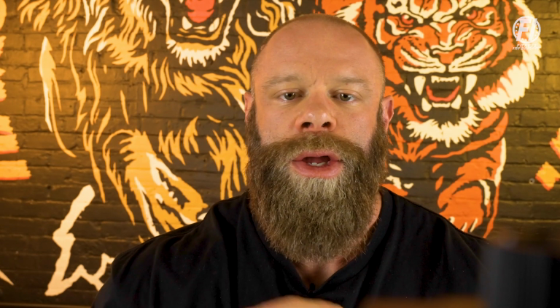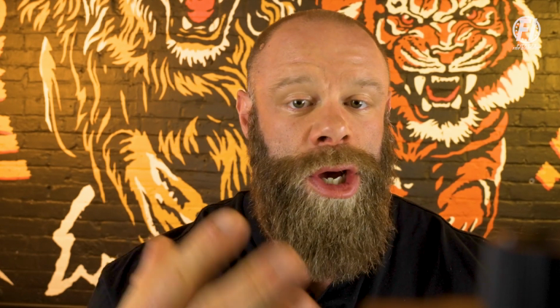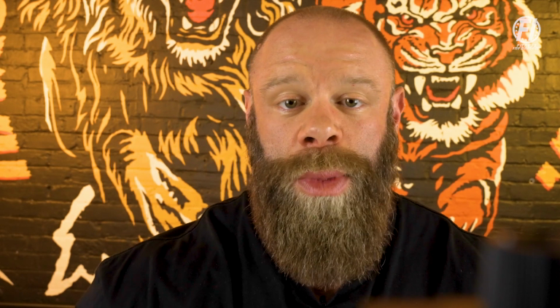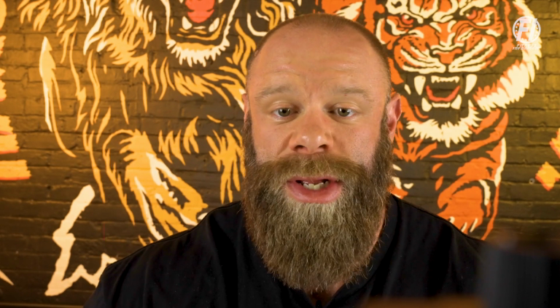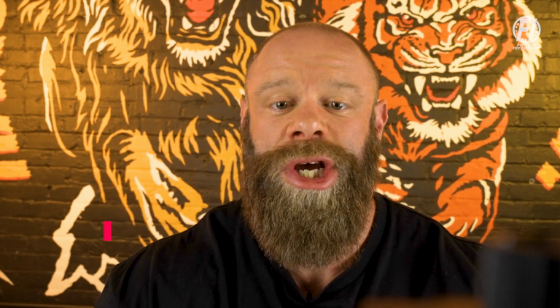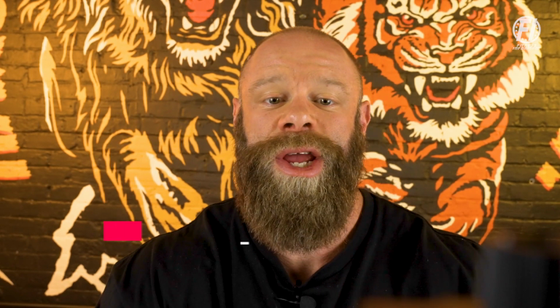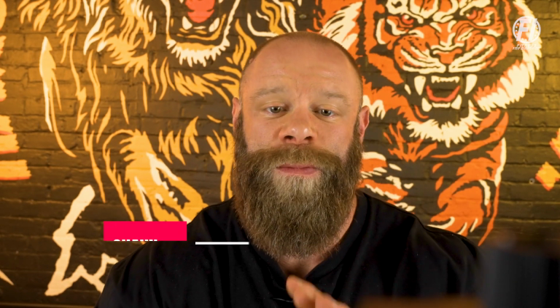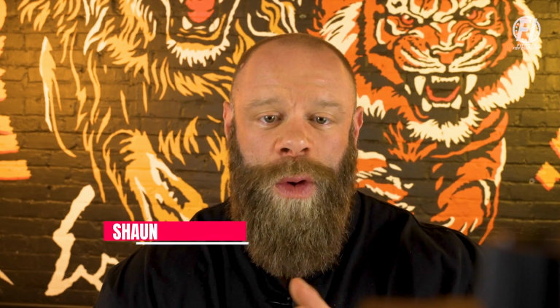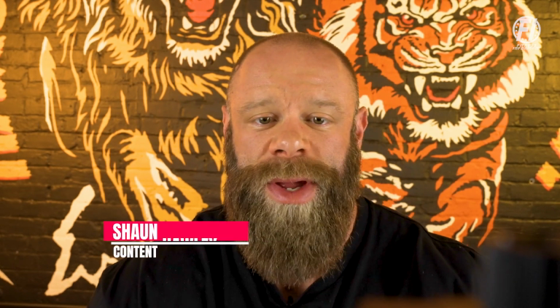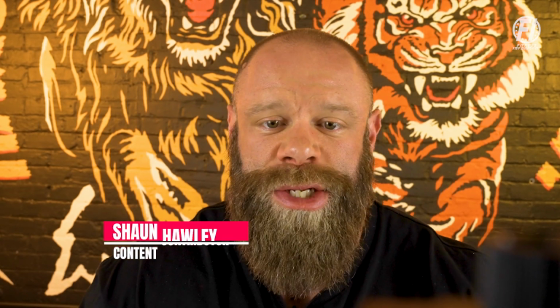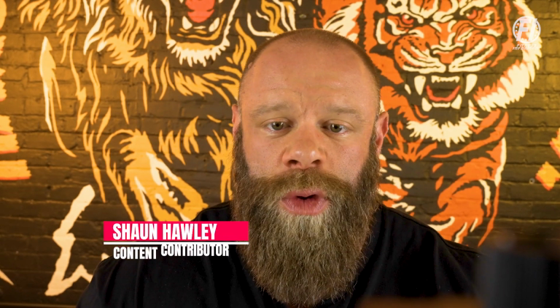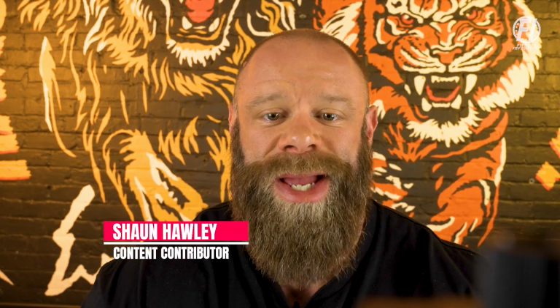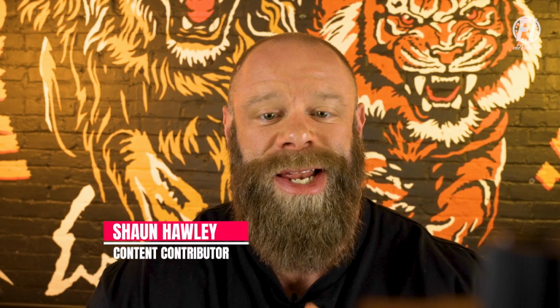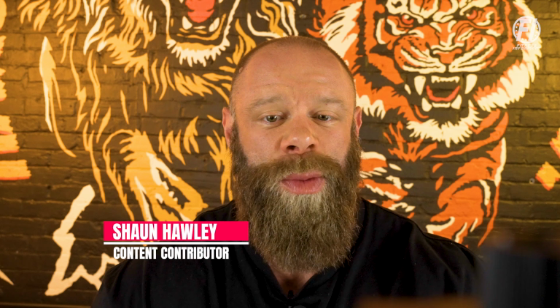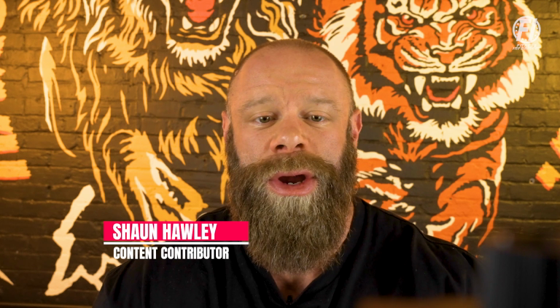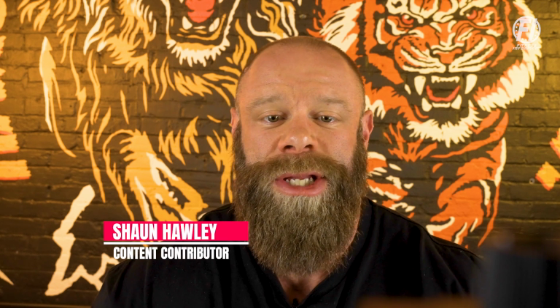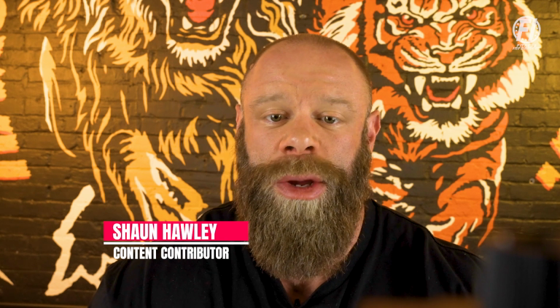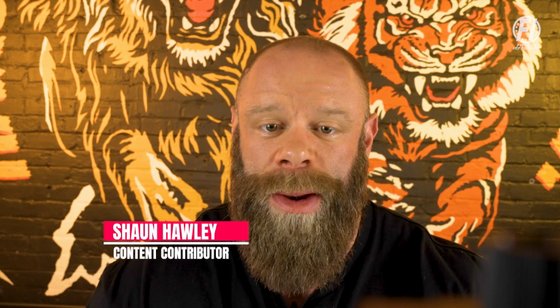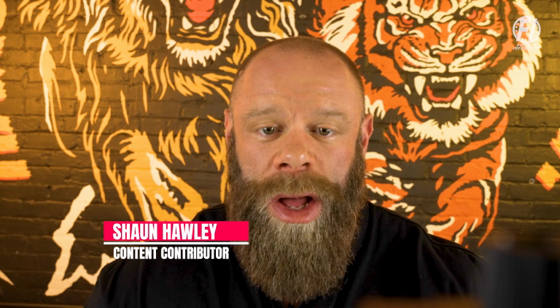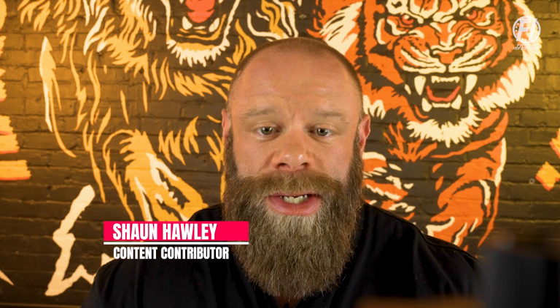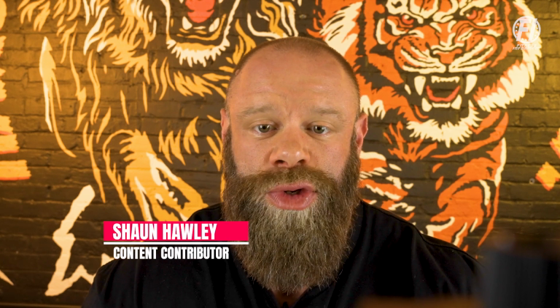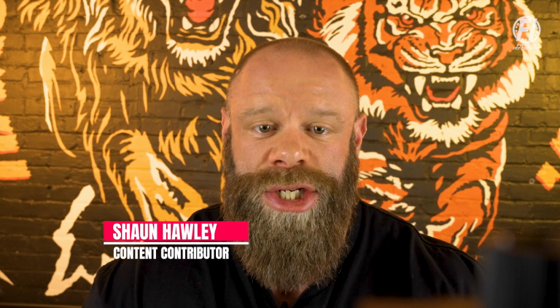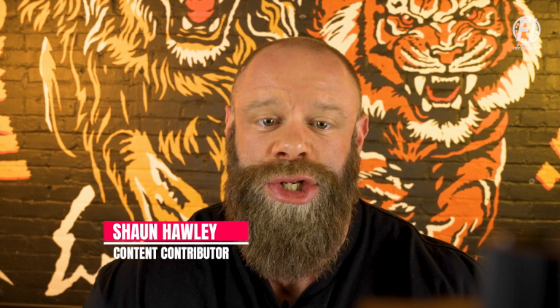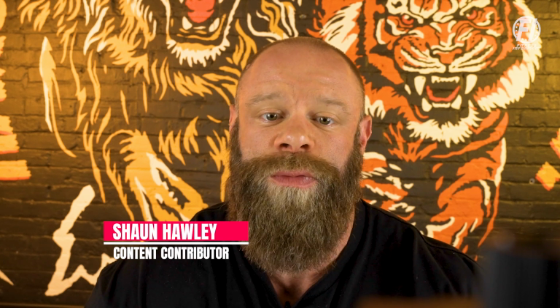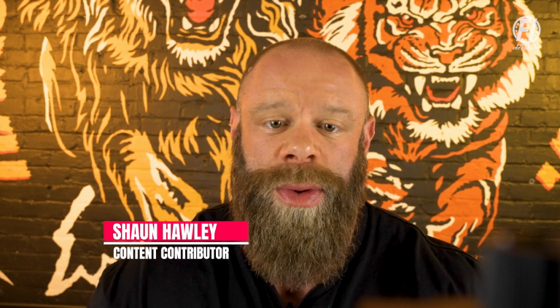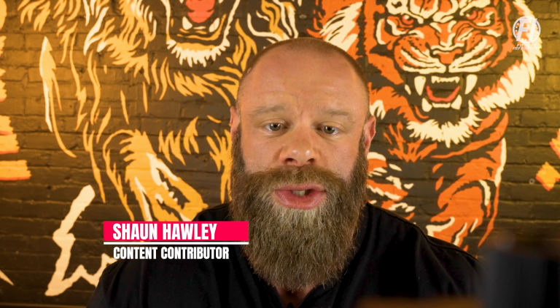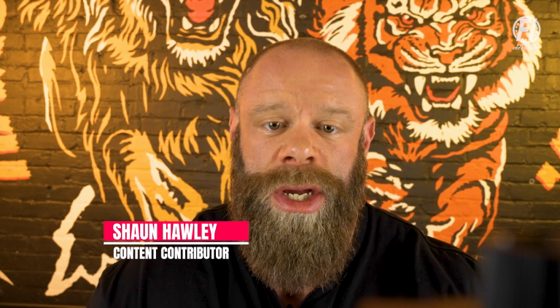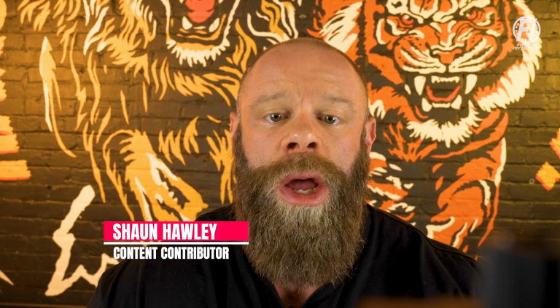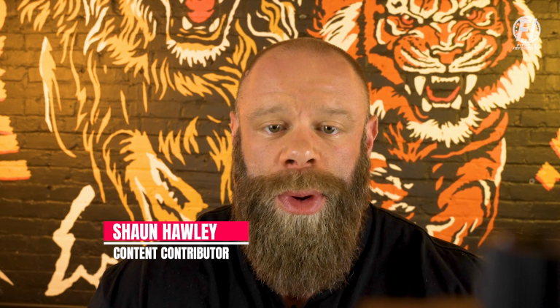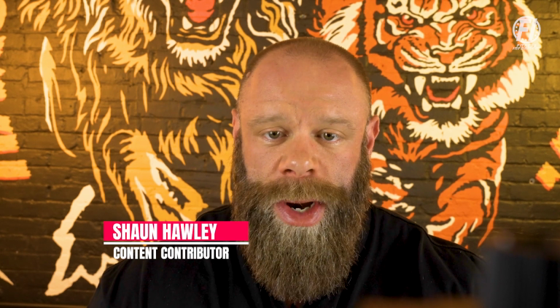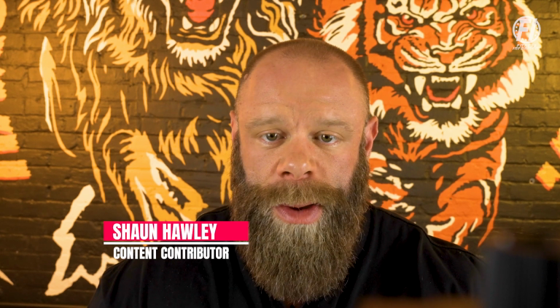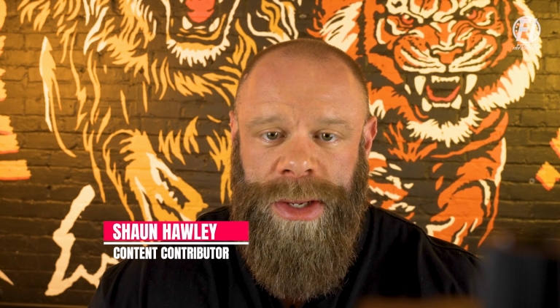Good morning, Sean here for Fitness Informant, and today we are going to be talking about Apollon Nutrition's new Furiosa pre-workout pills.